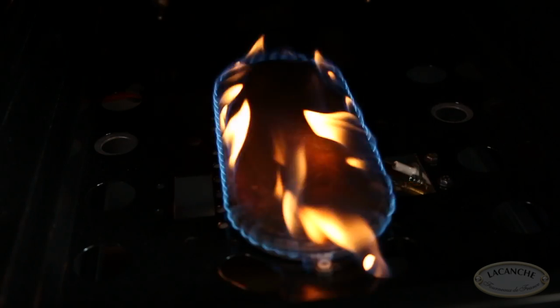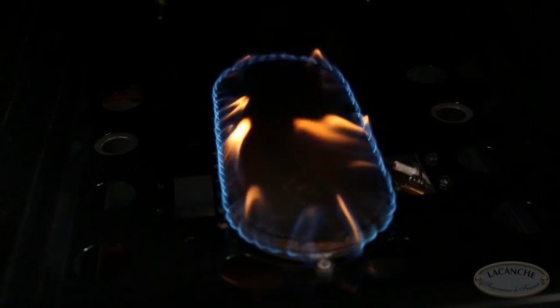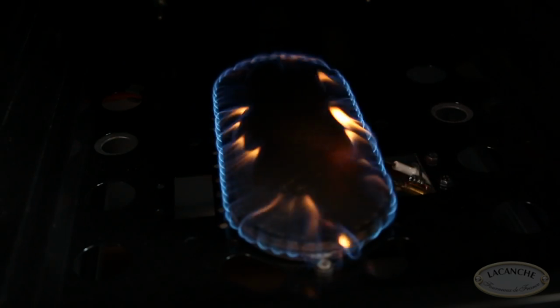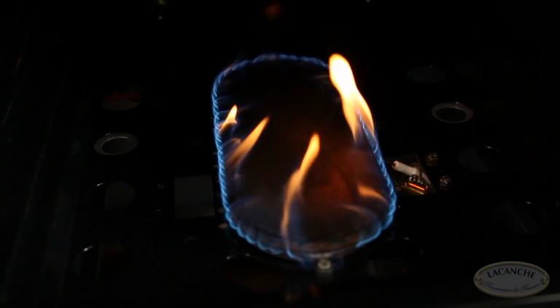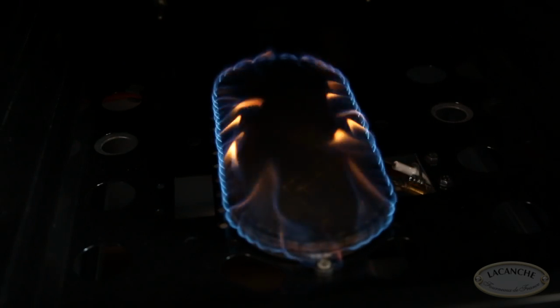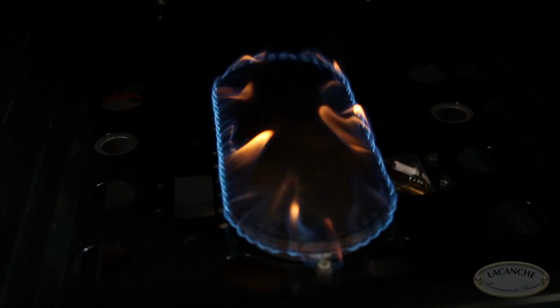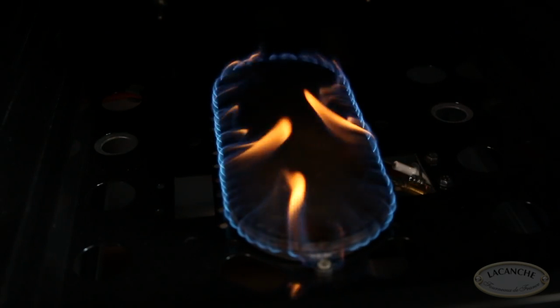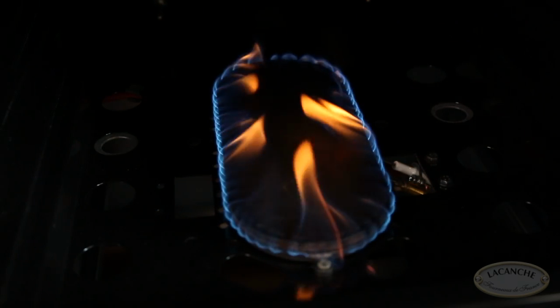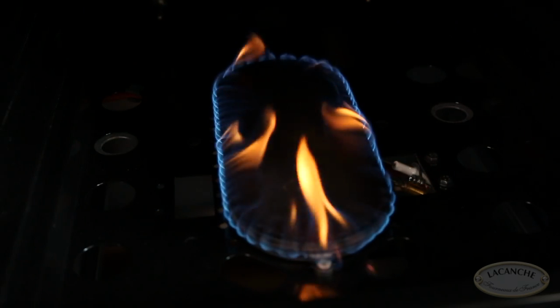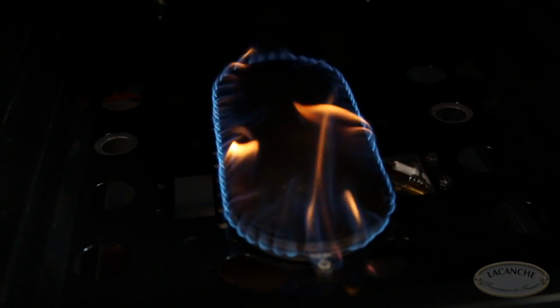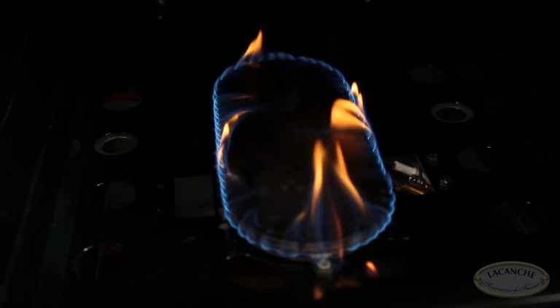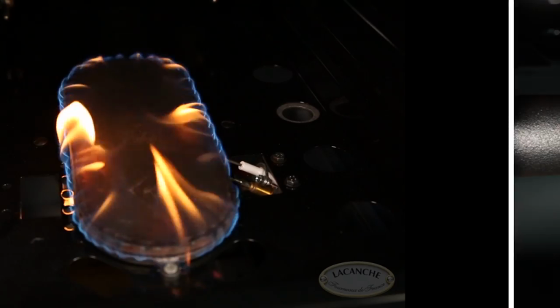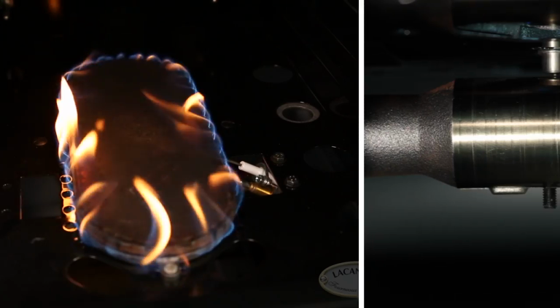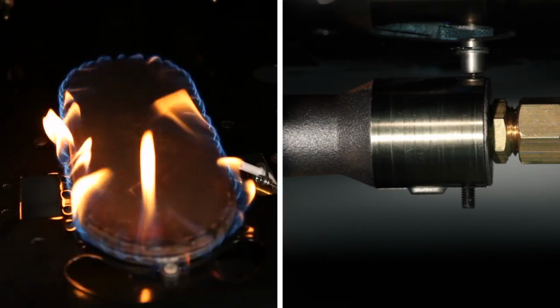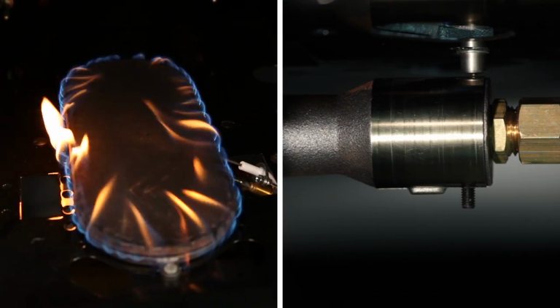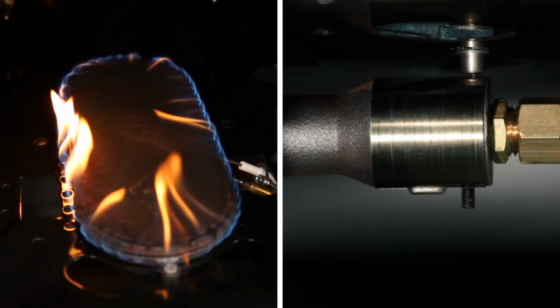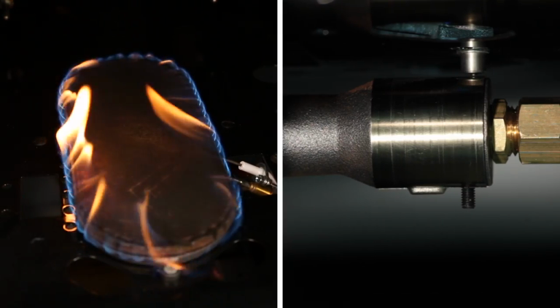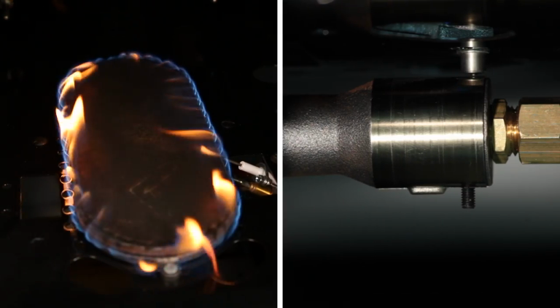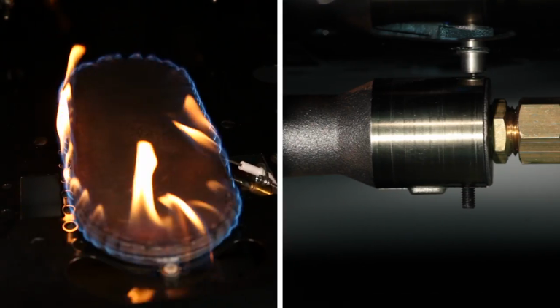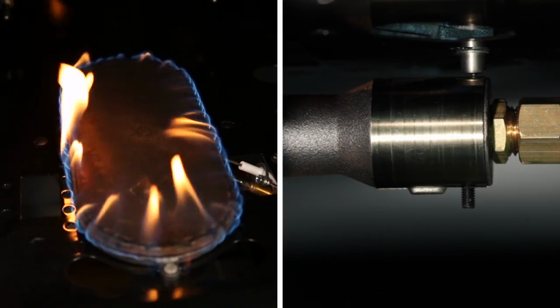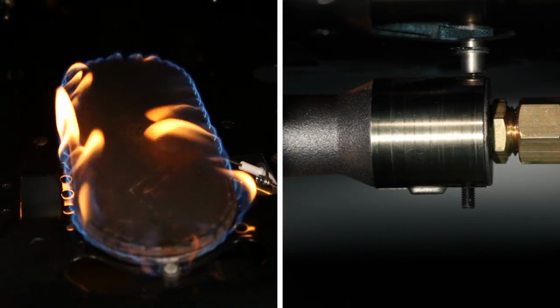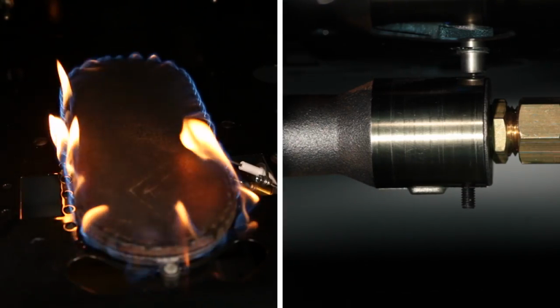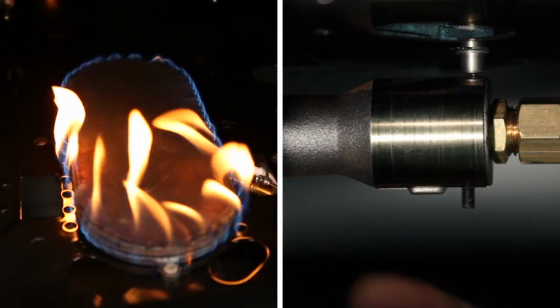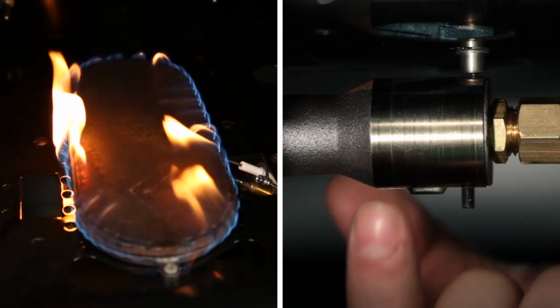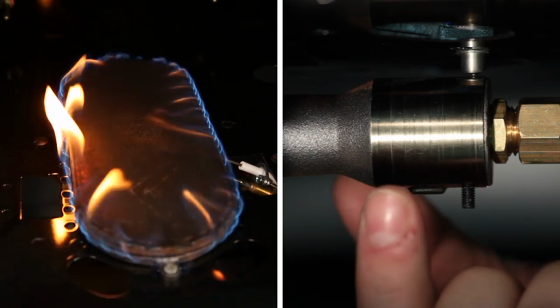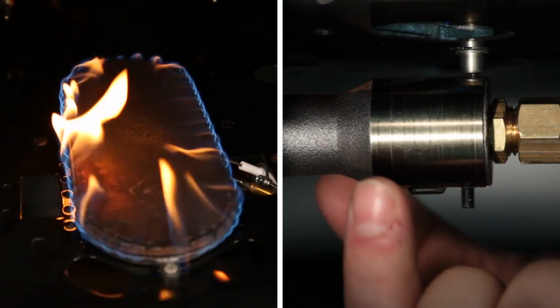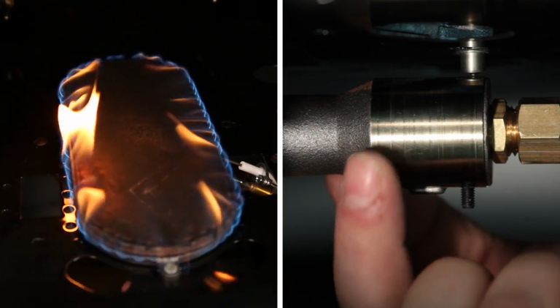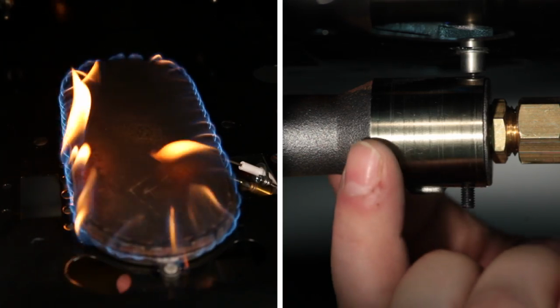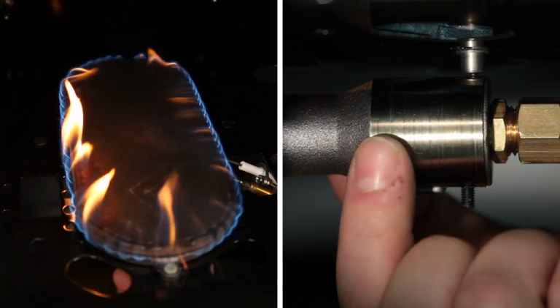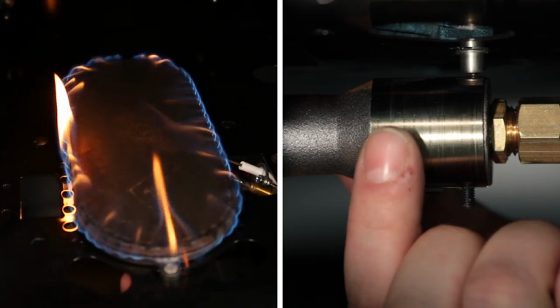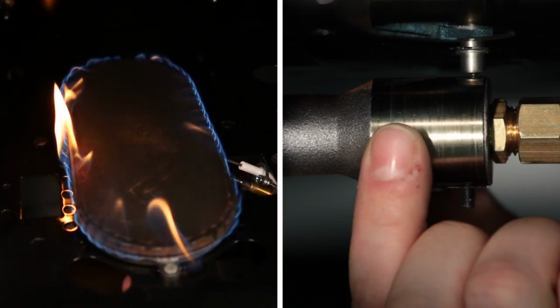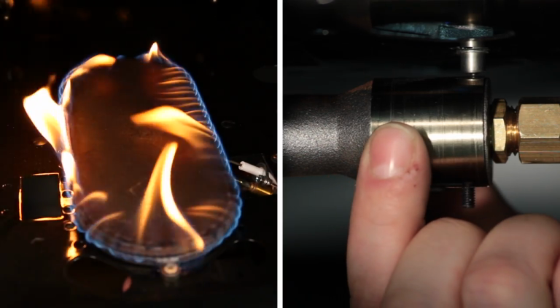If the burner flame consists of orange or yellow tipping, the amount of air in the mixture needs to be increased by opening the air collar.